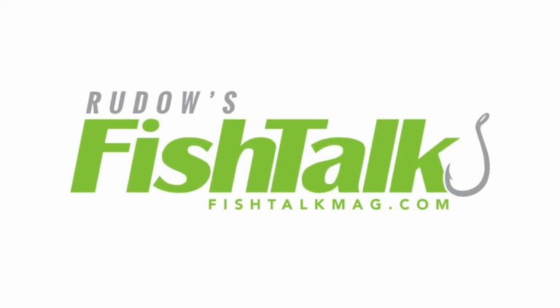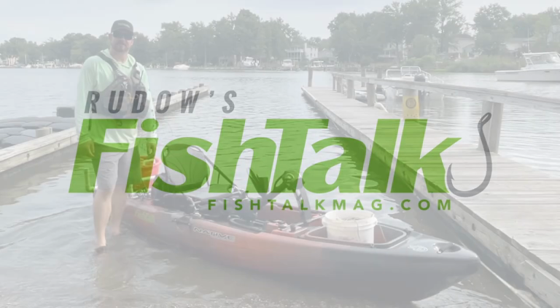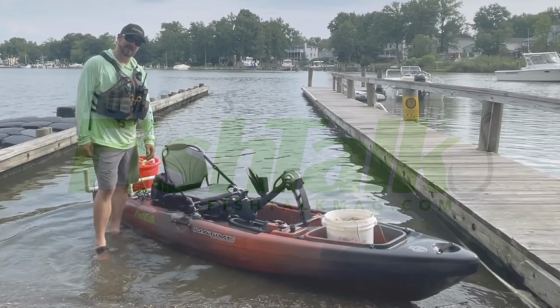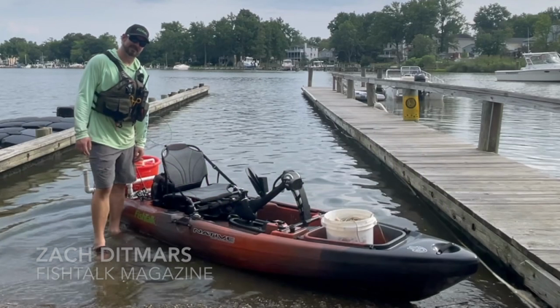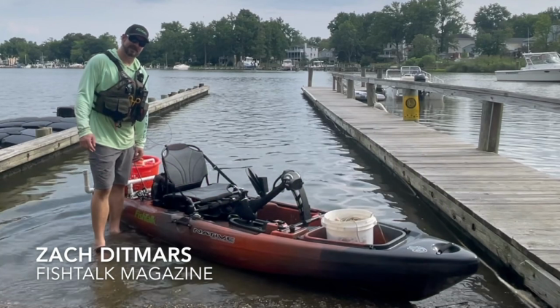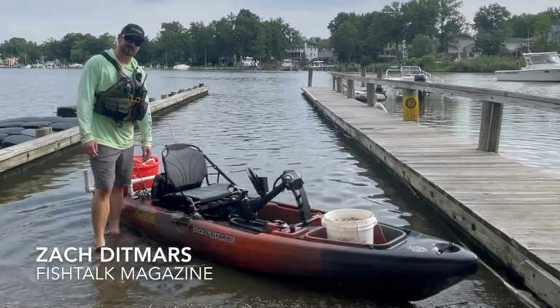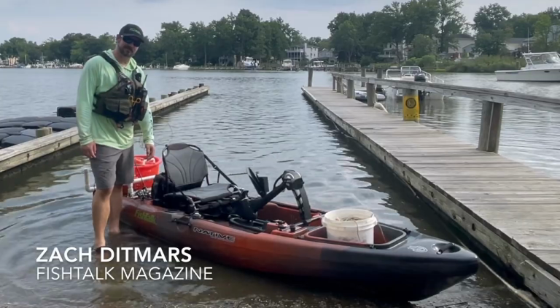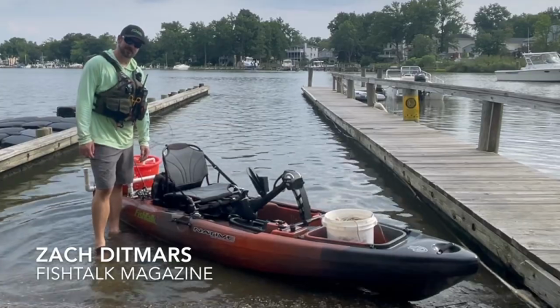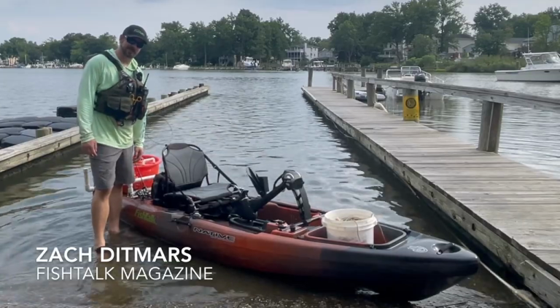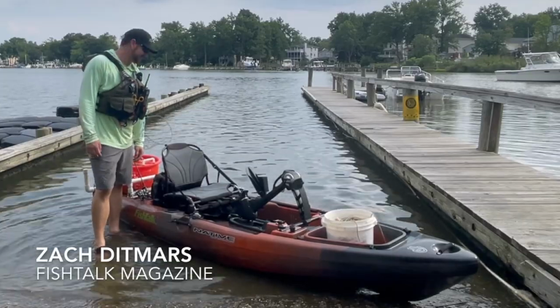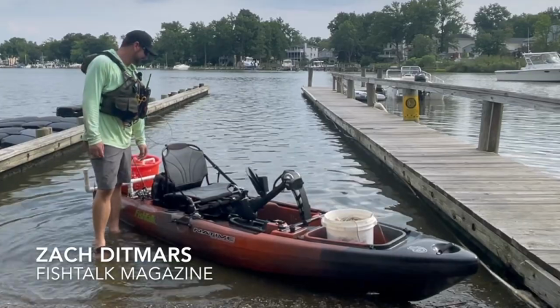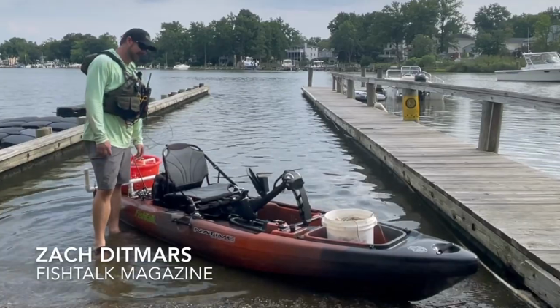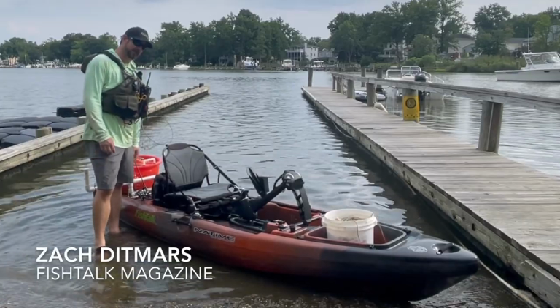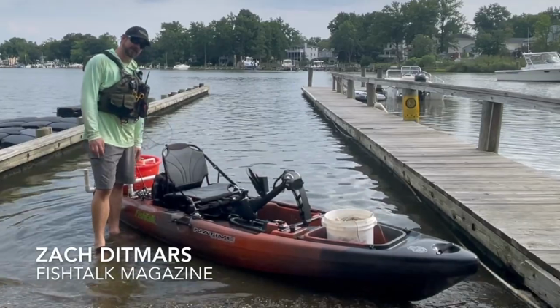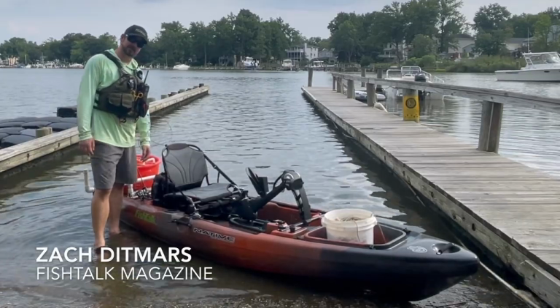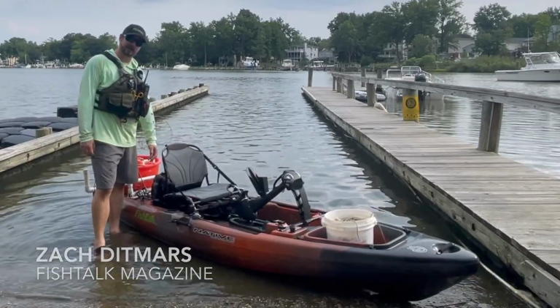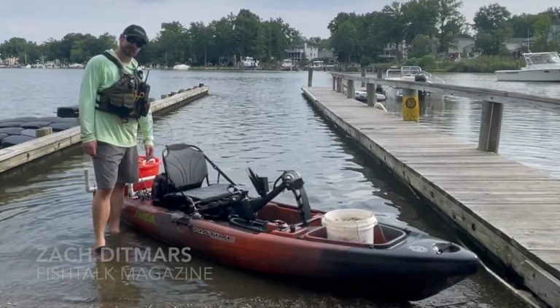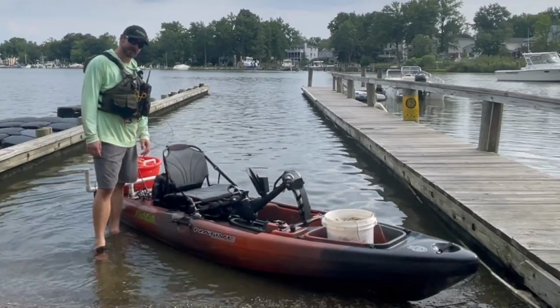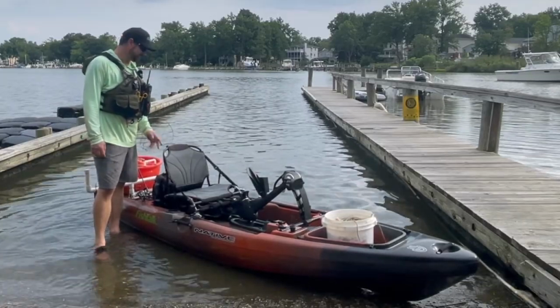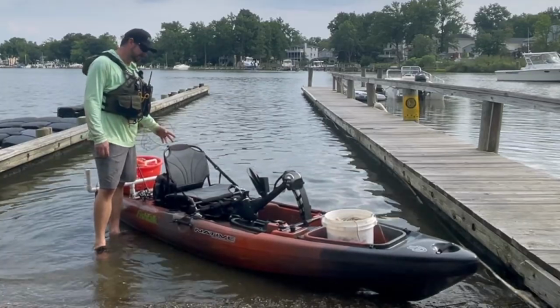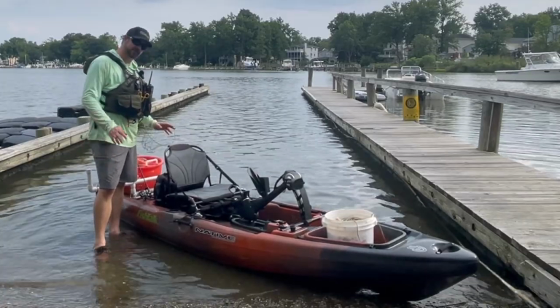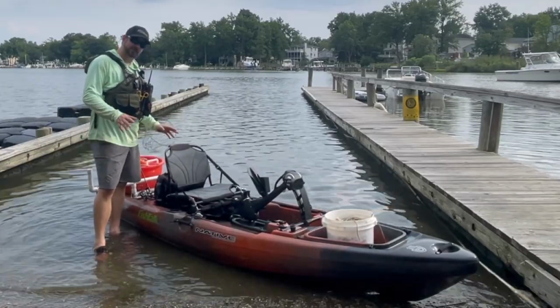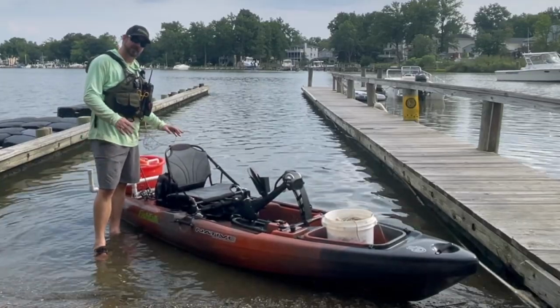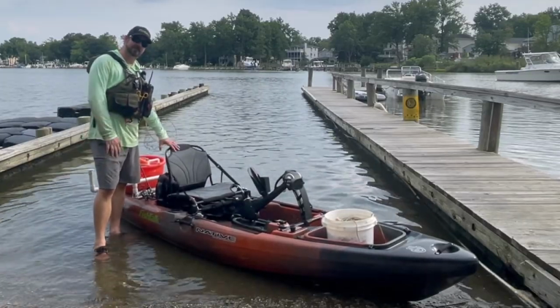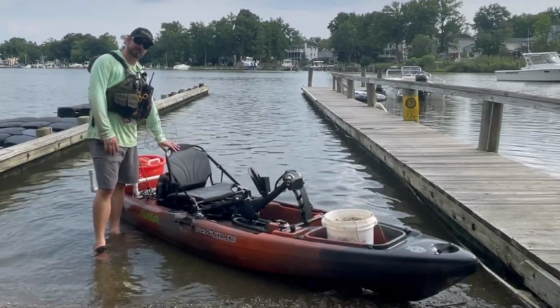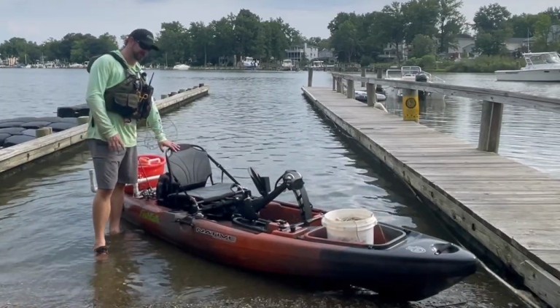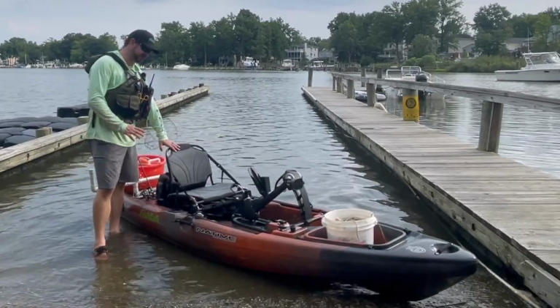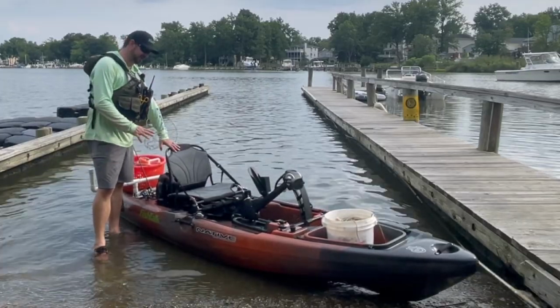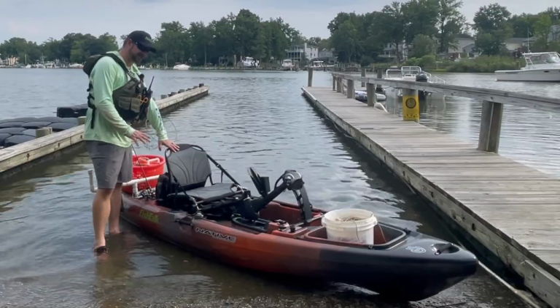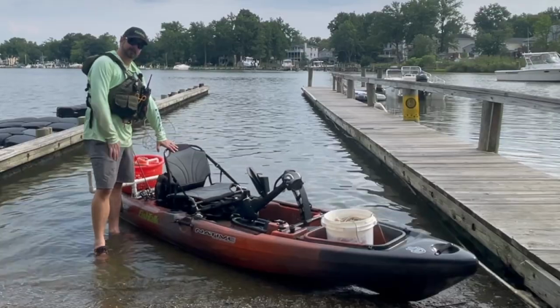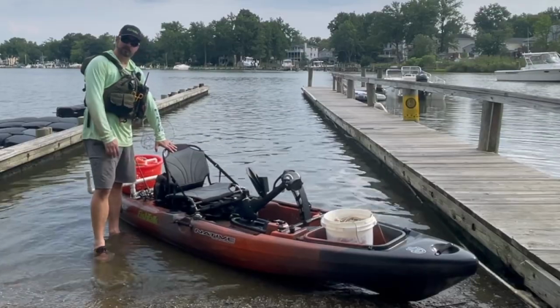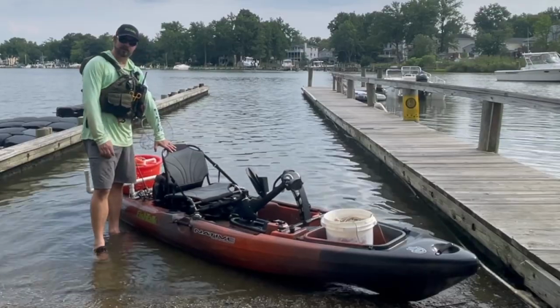Hey, this is Zach from Fishtalk Magazine. I'm here today to show you how to rig and run a trotline from a fishing kayak for blue crabs.